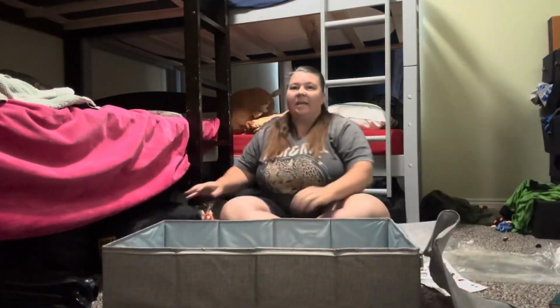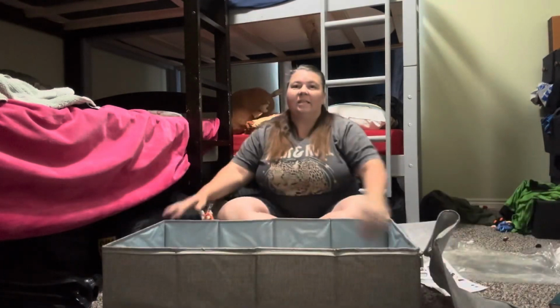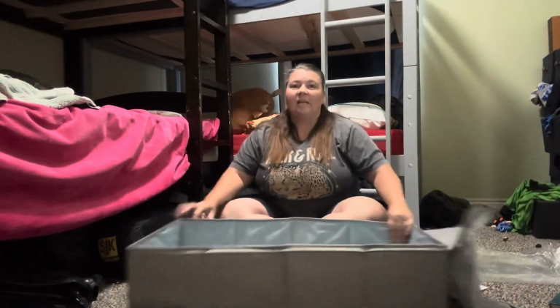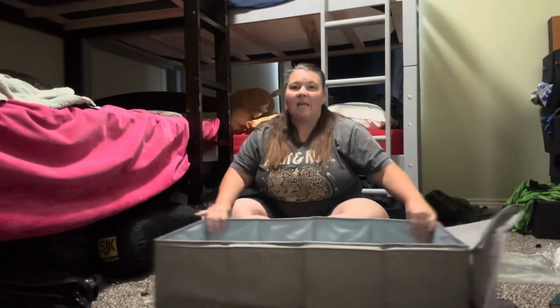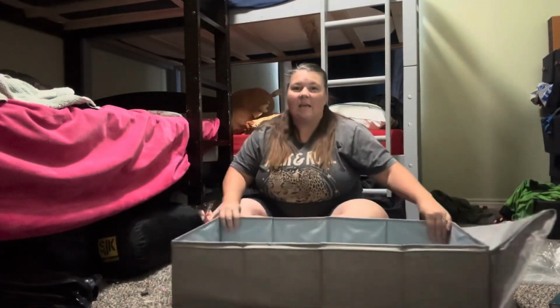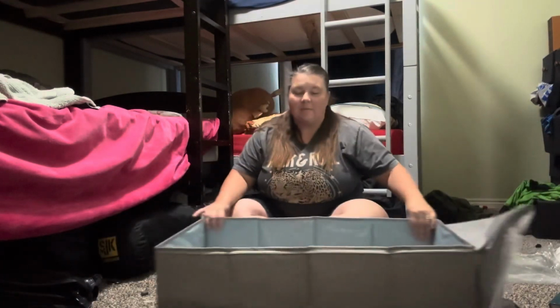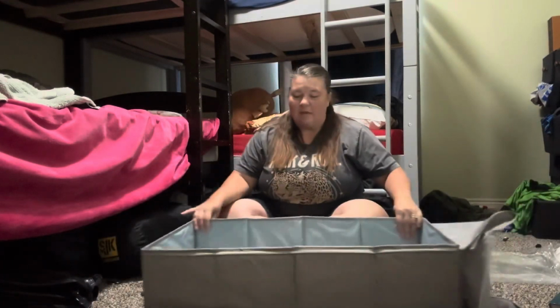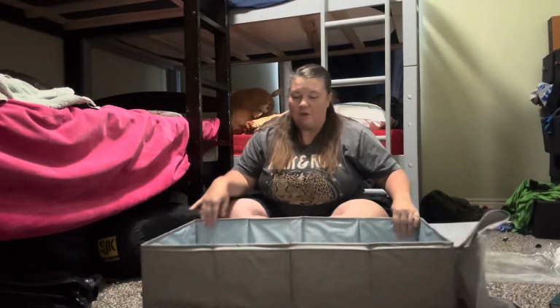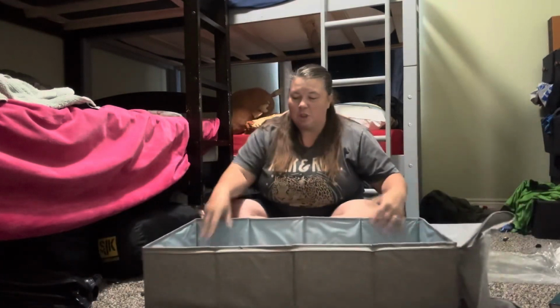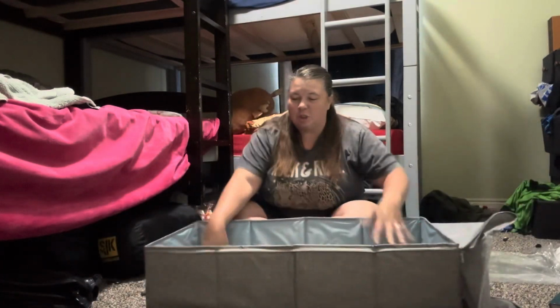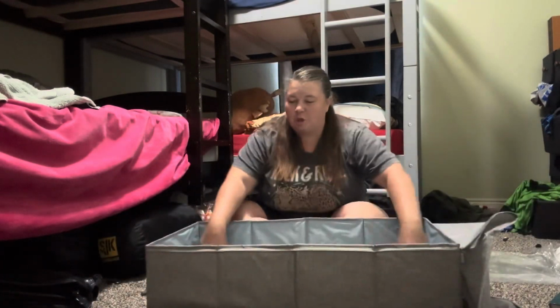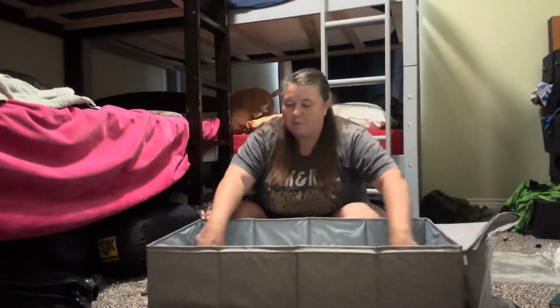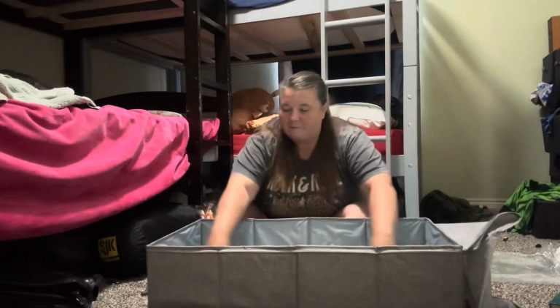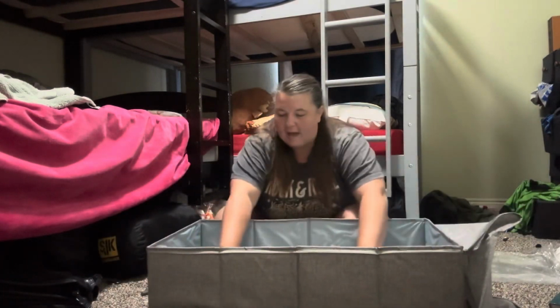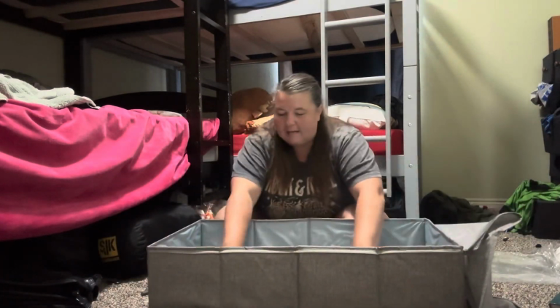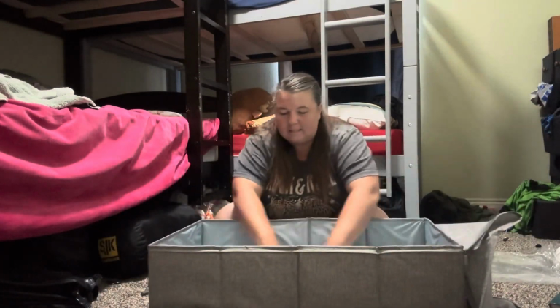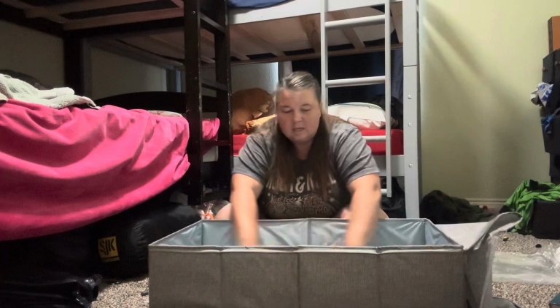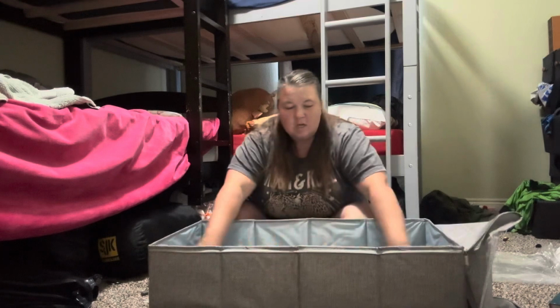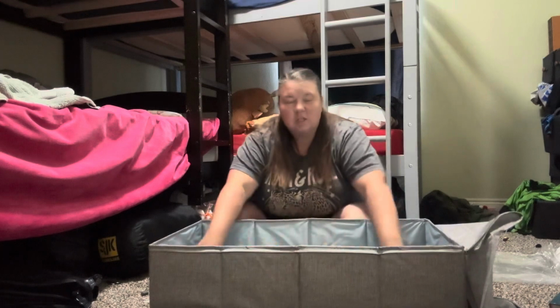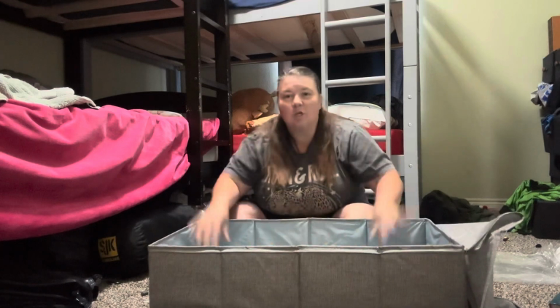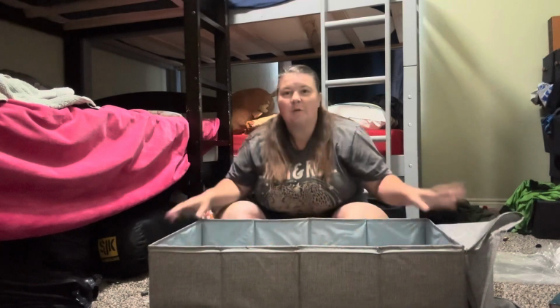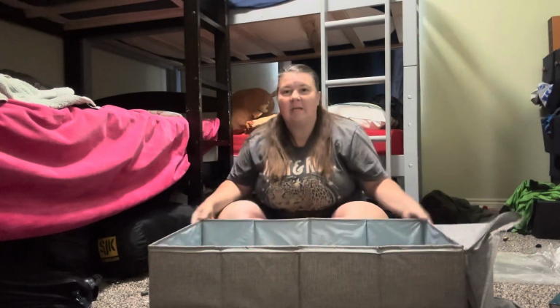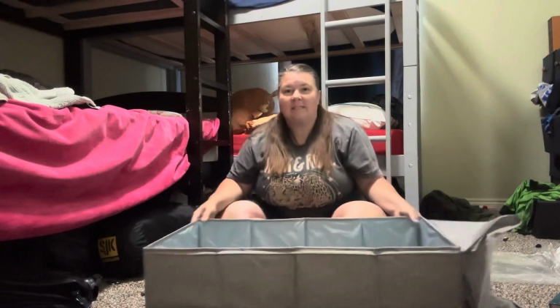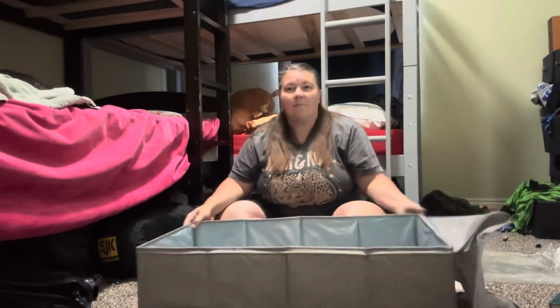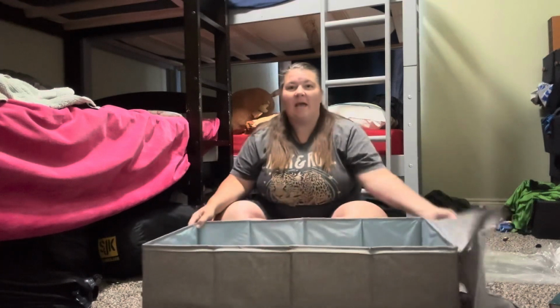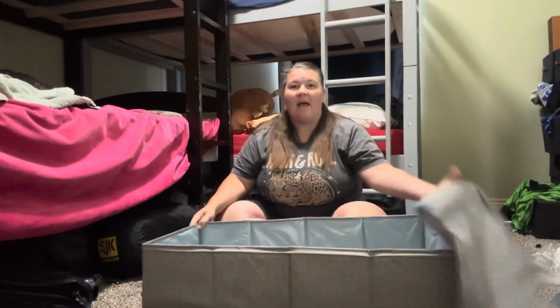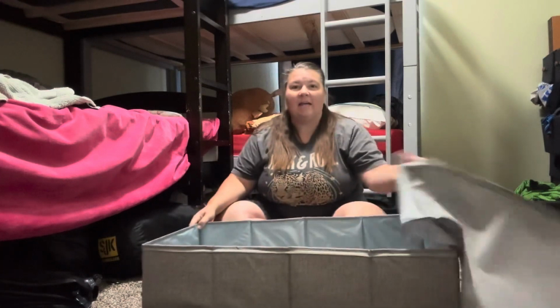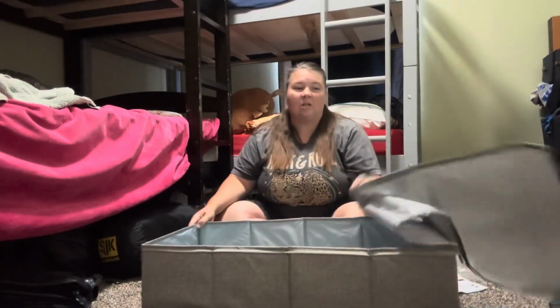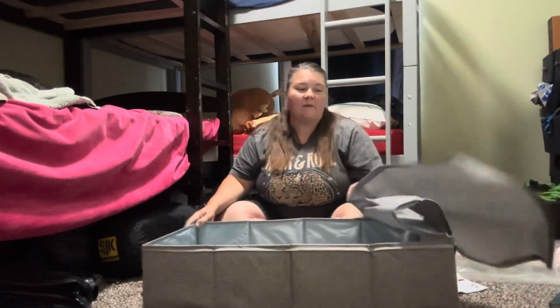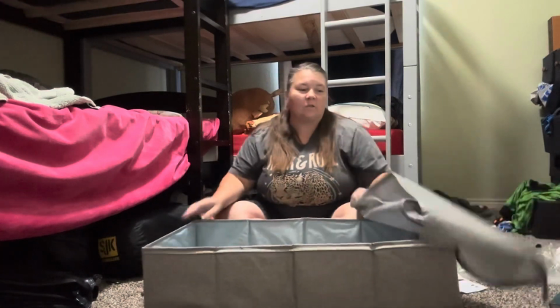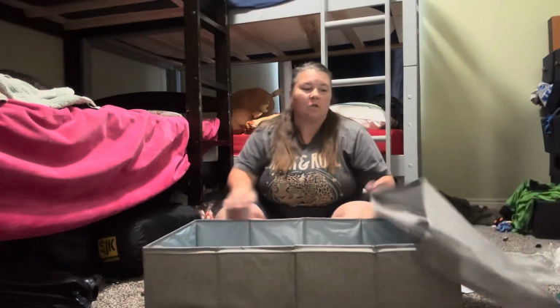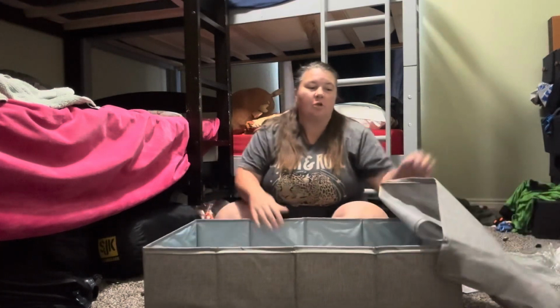It came together super fast, super easy, but it has a lot of storage room.